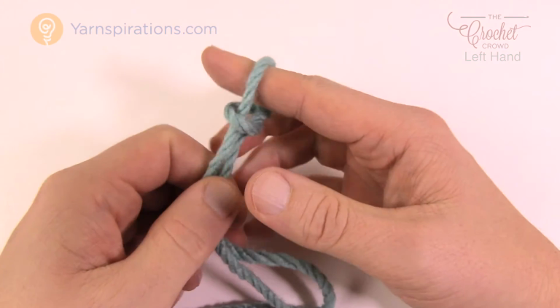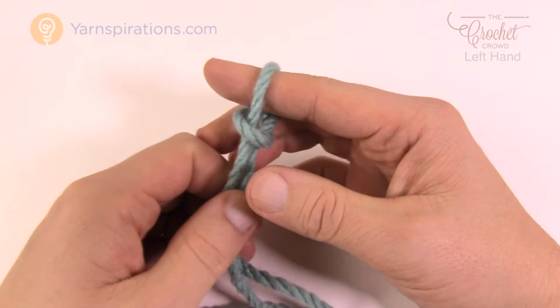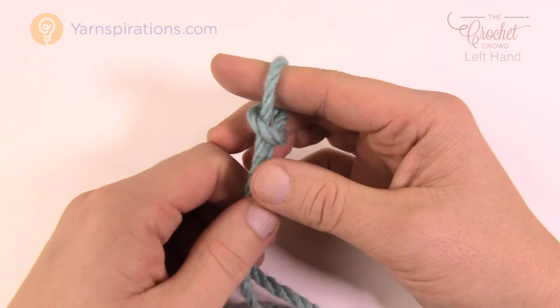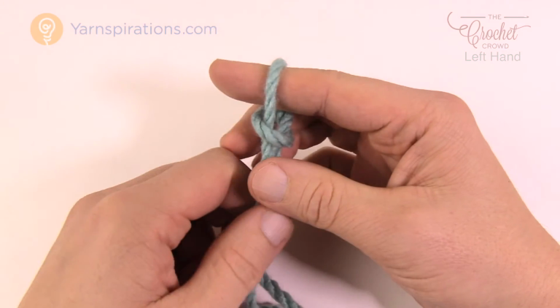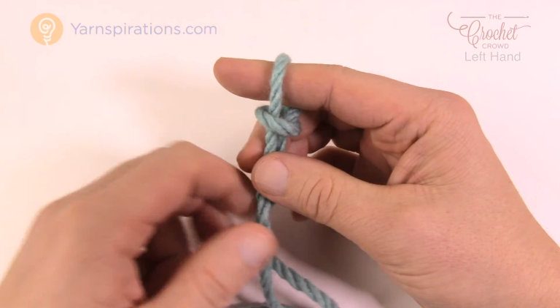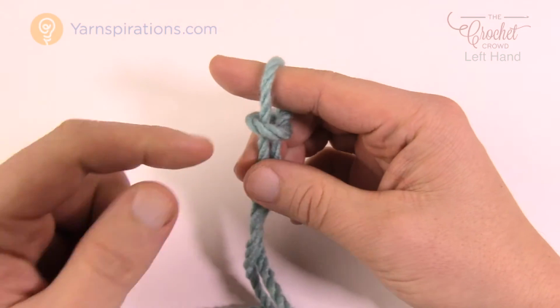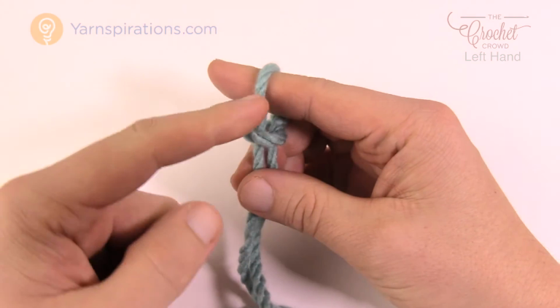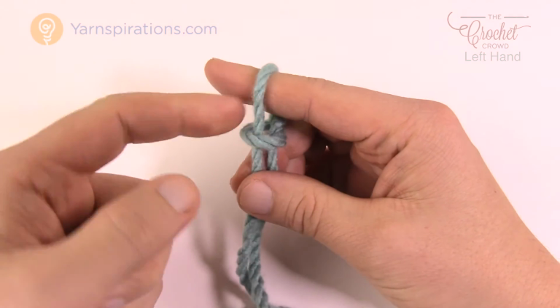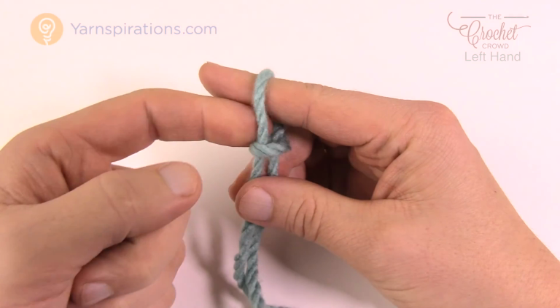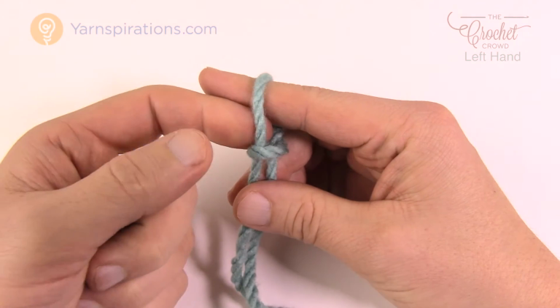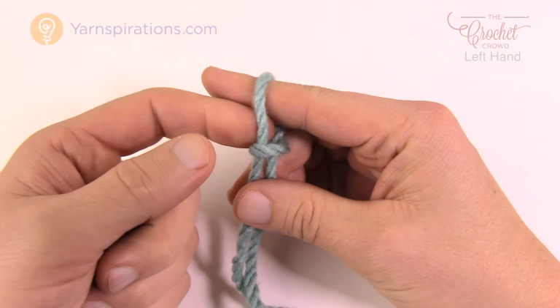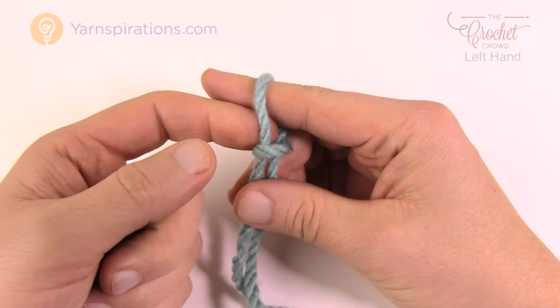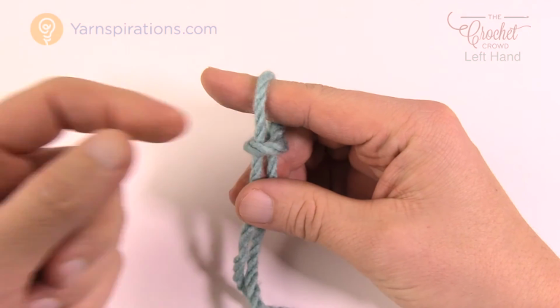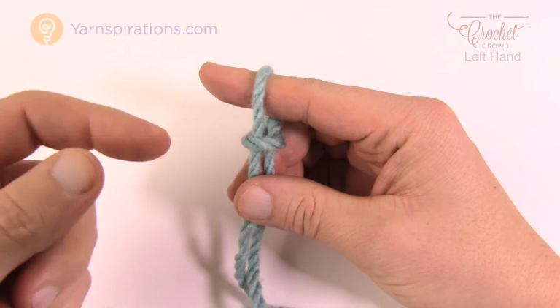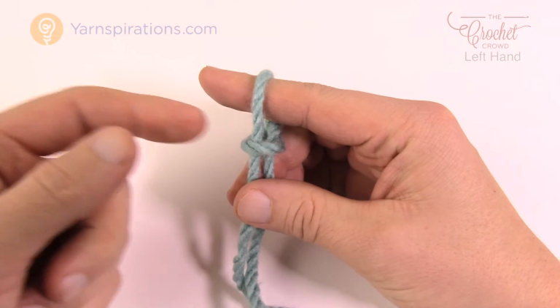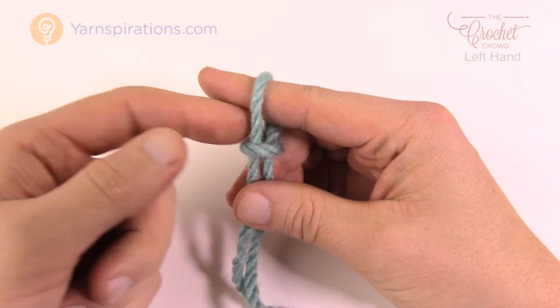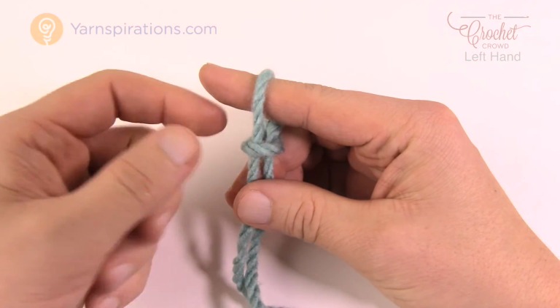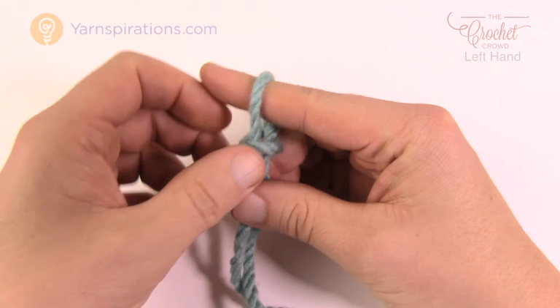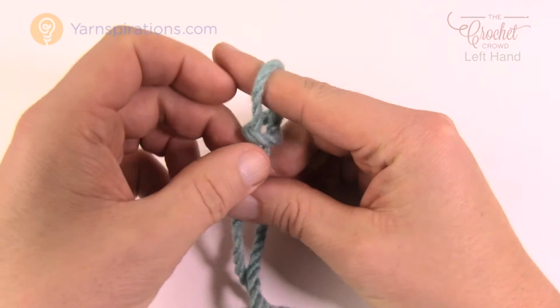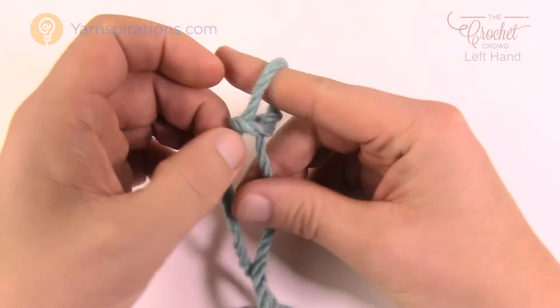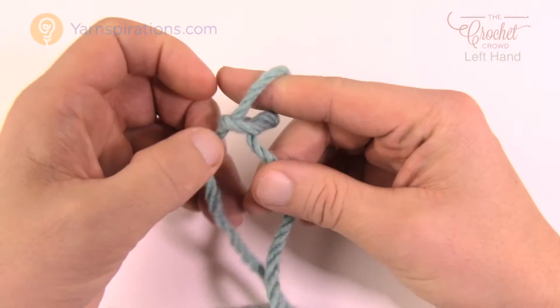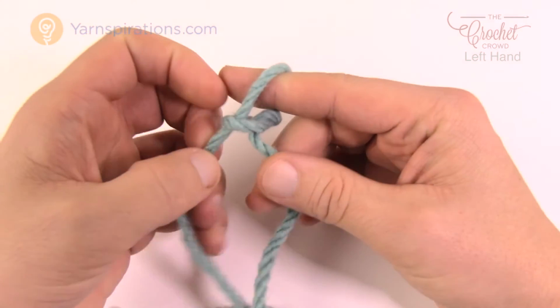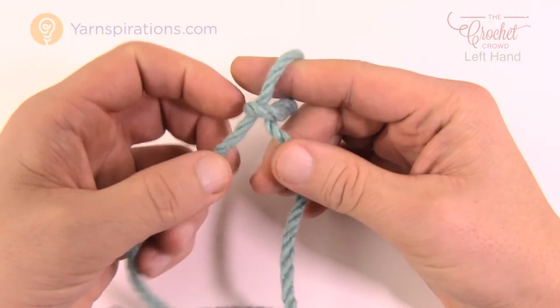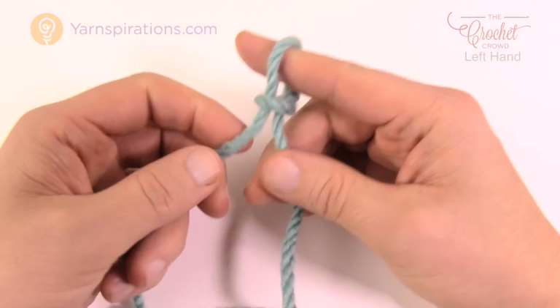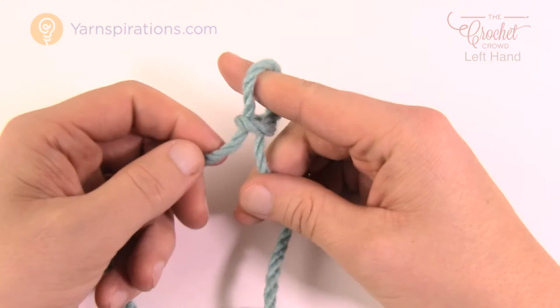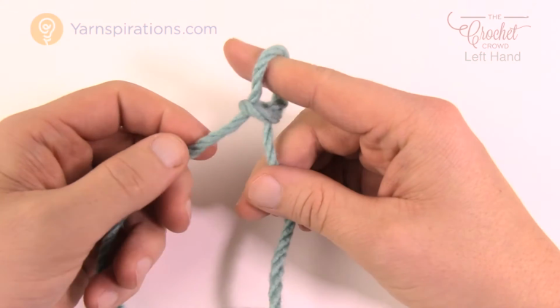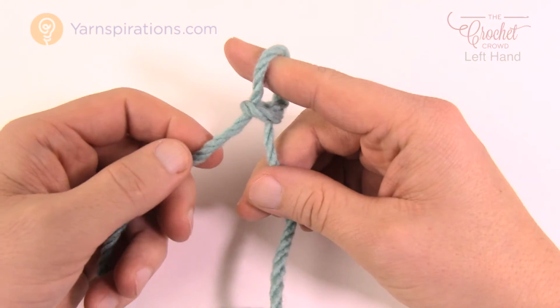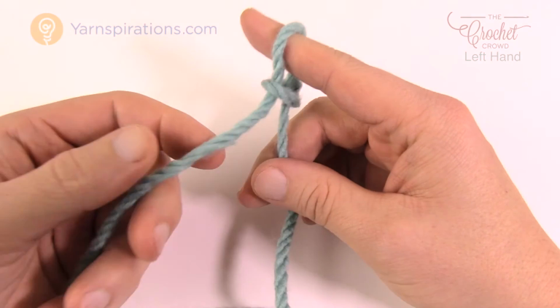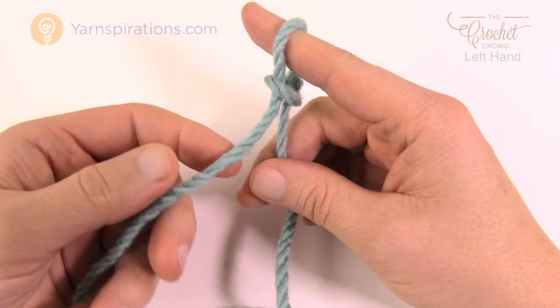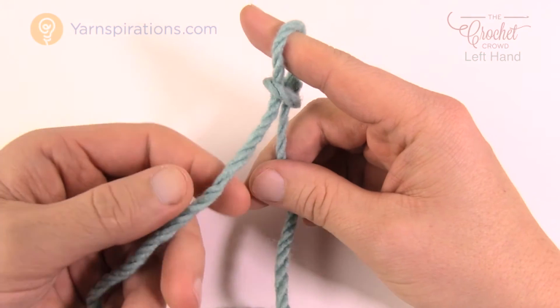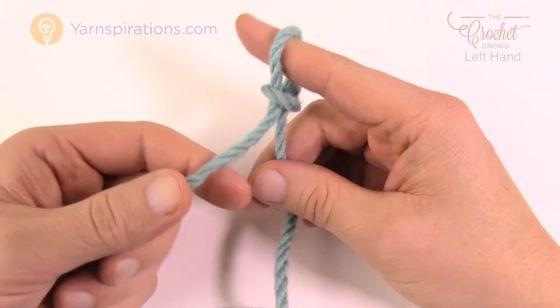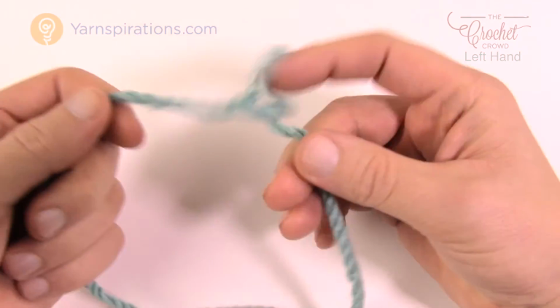At this point you can slip in your knitting needle if you wanted to, or your crochet hook — it wouldn't matter — and that's what you'd be doing.